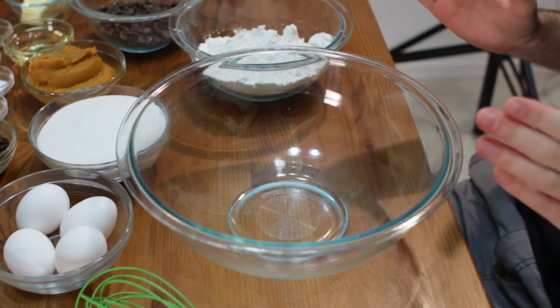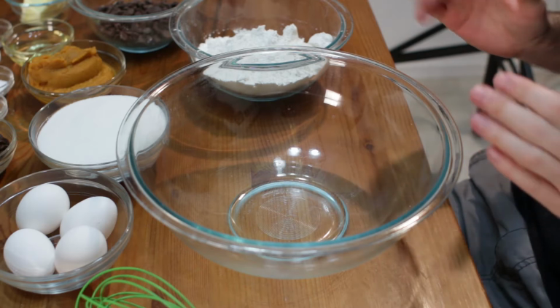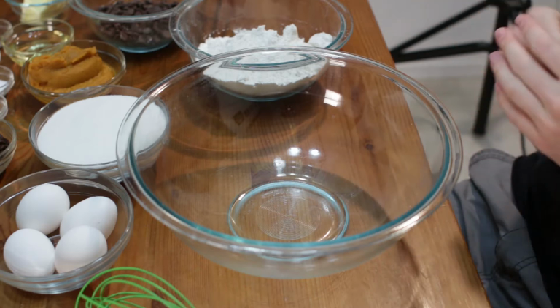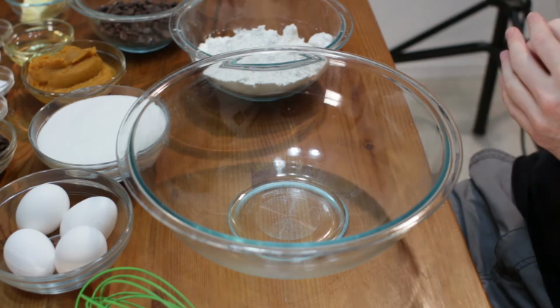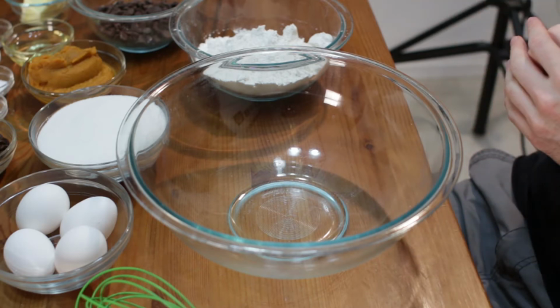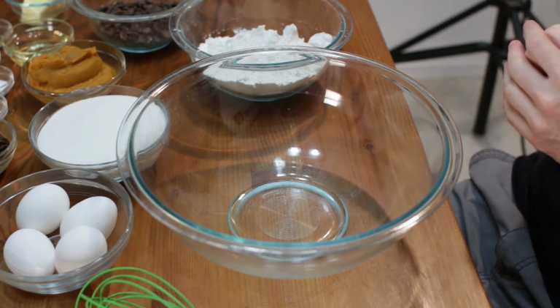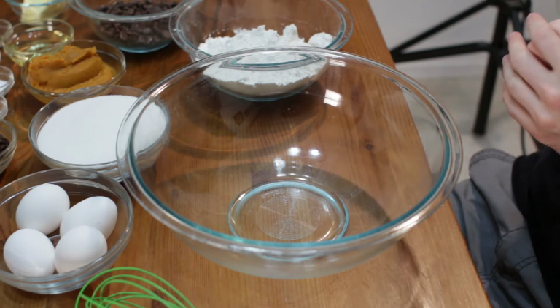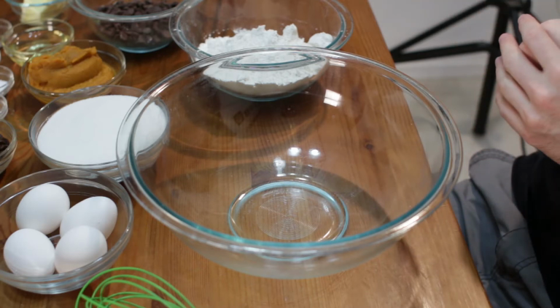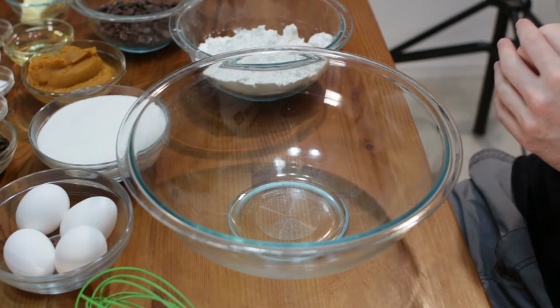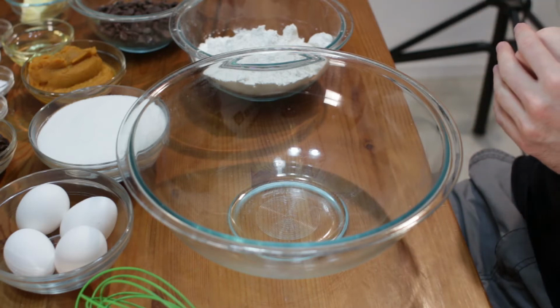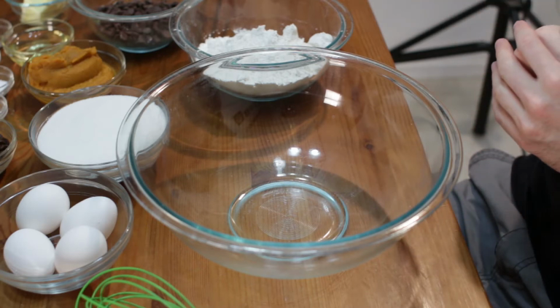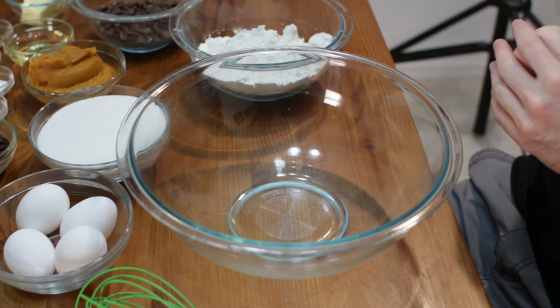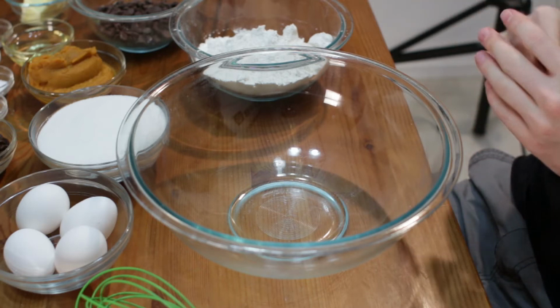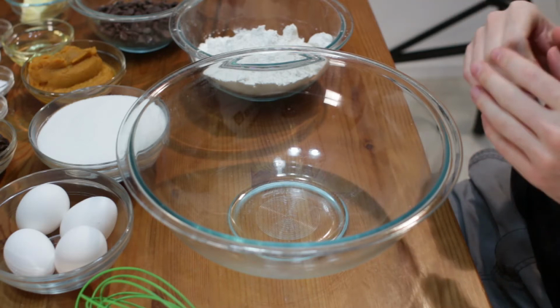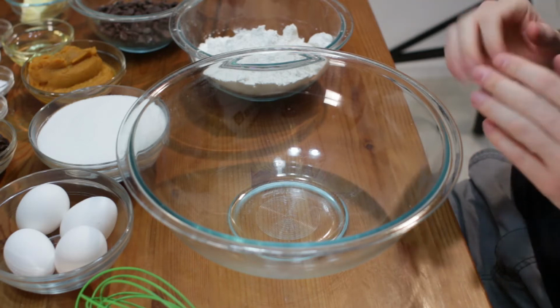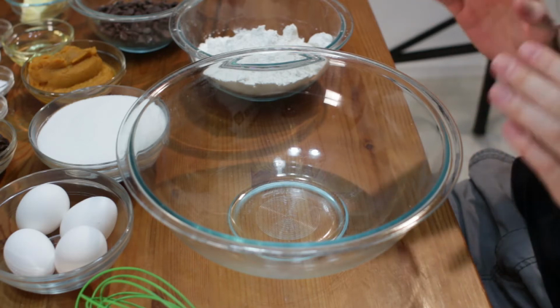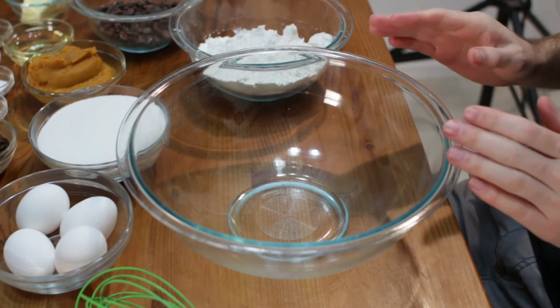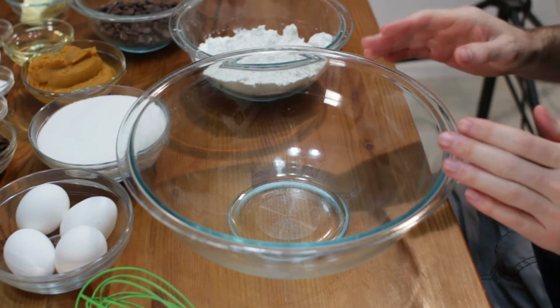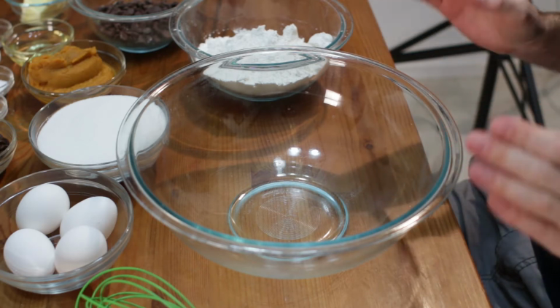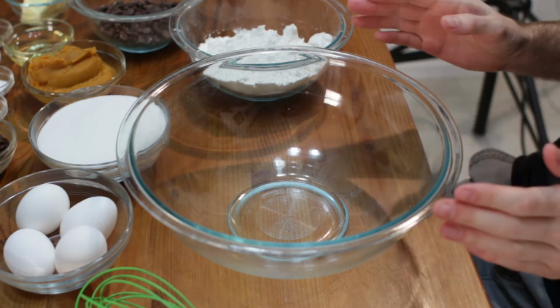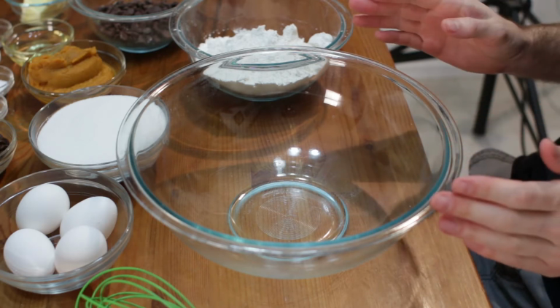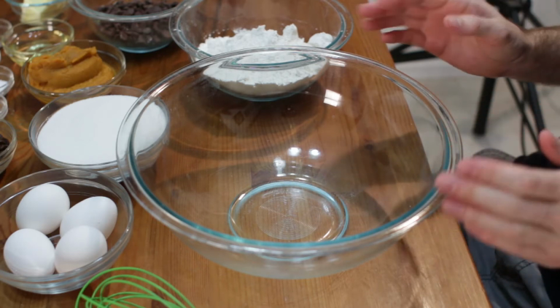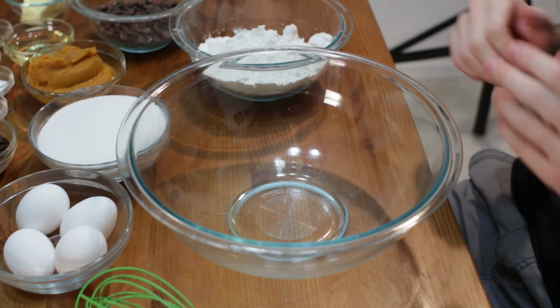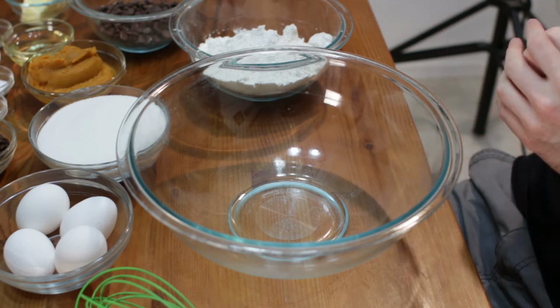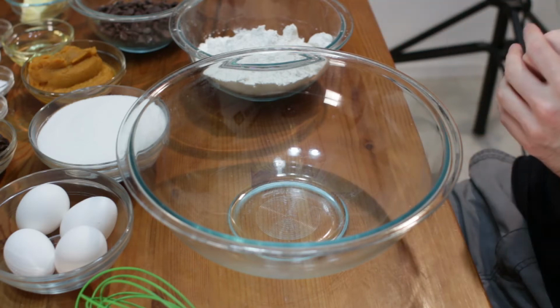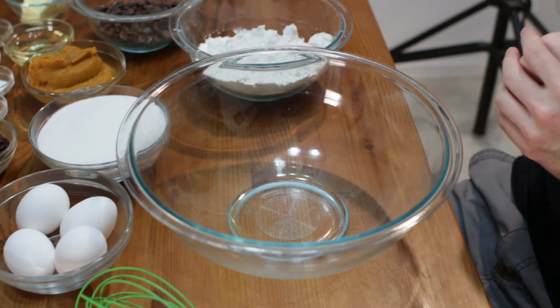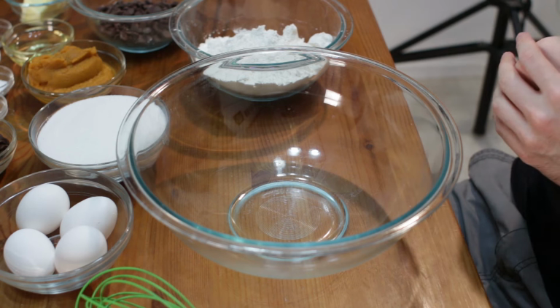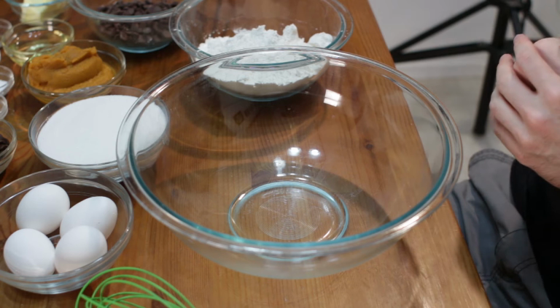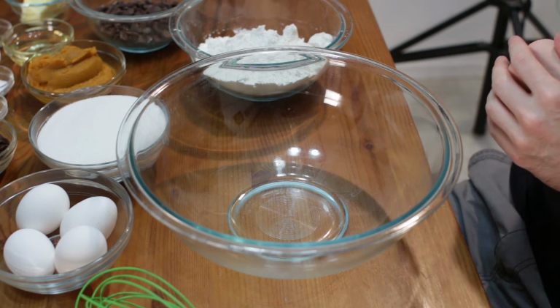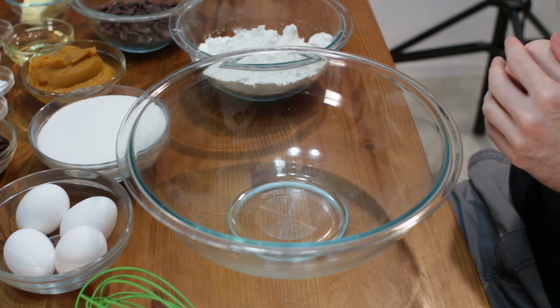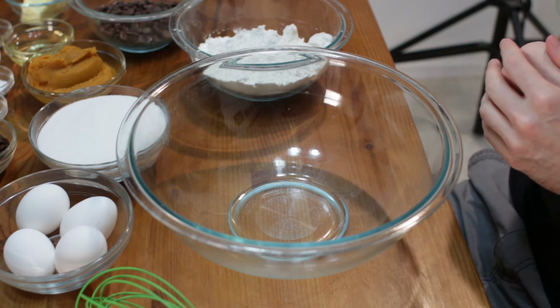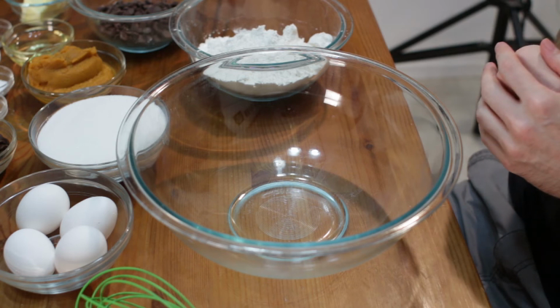Let's go ahead and preheat the oven to three hundred and fifty degrees Fahrenheit, or one seventy six Celsius.